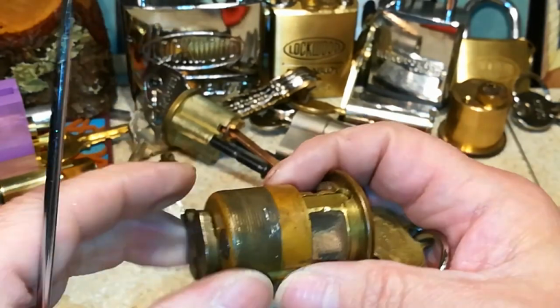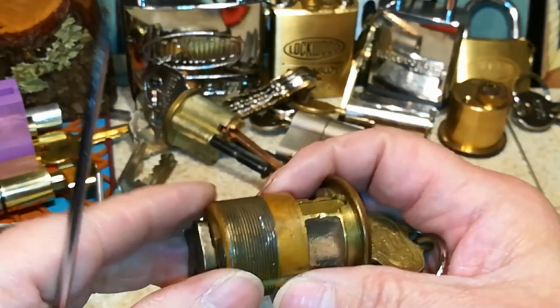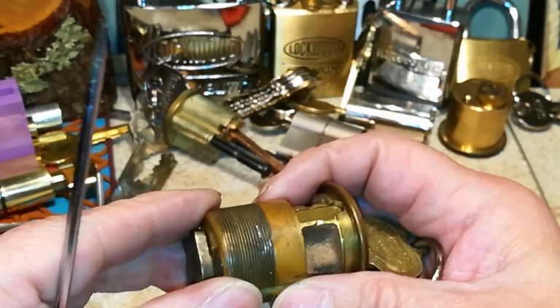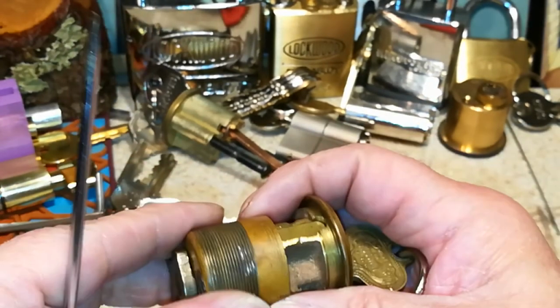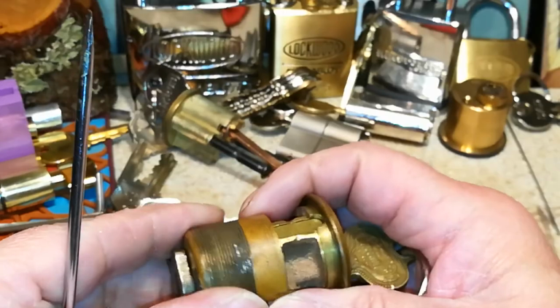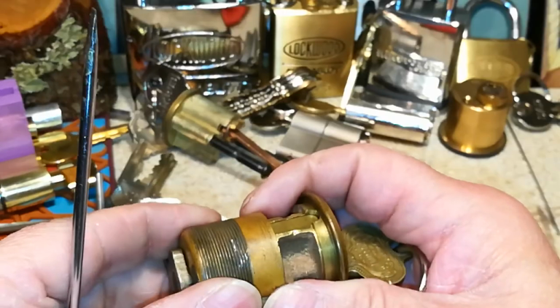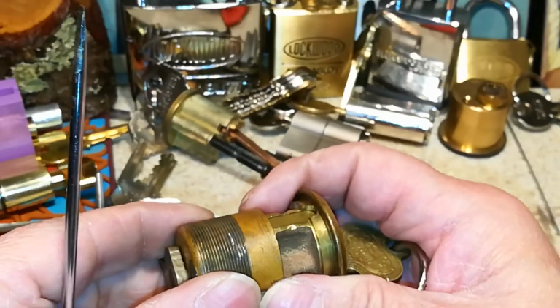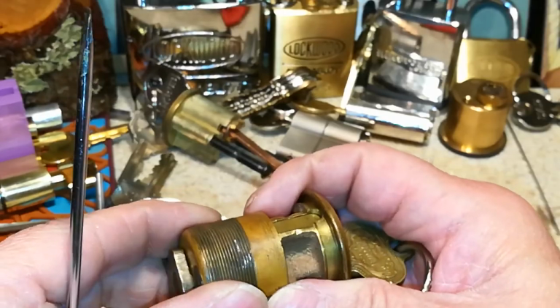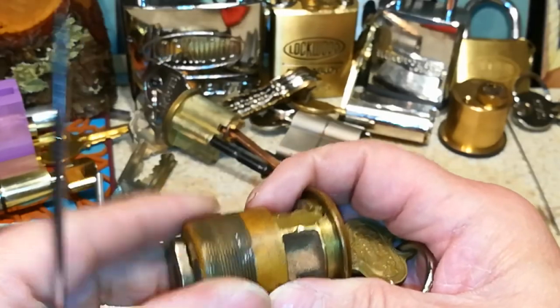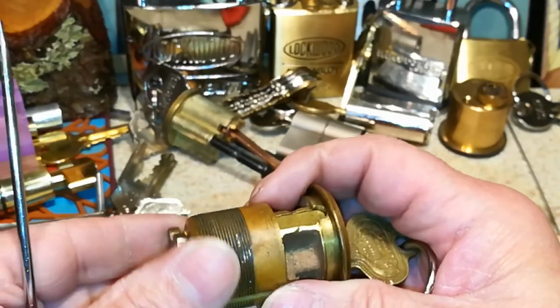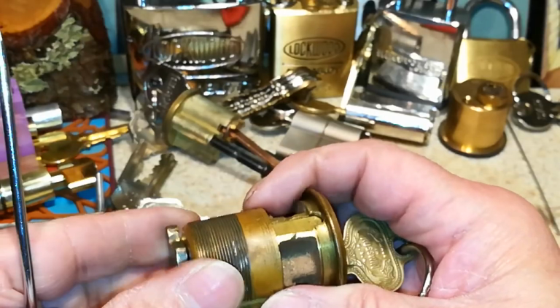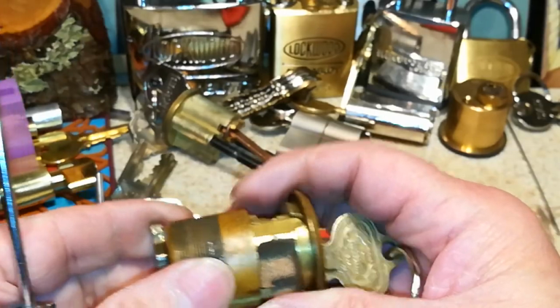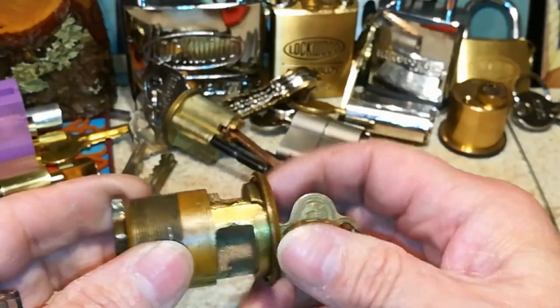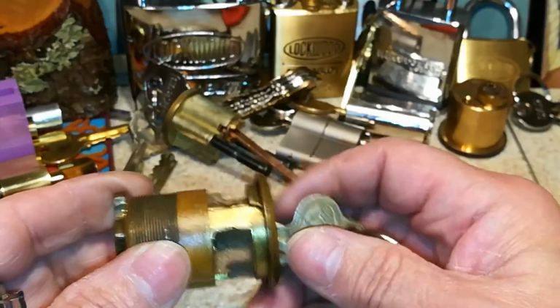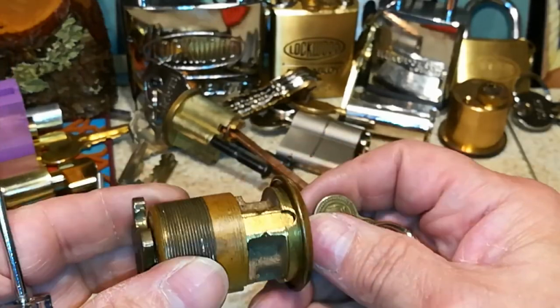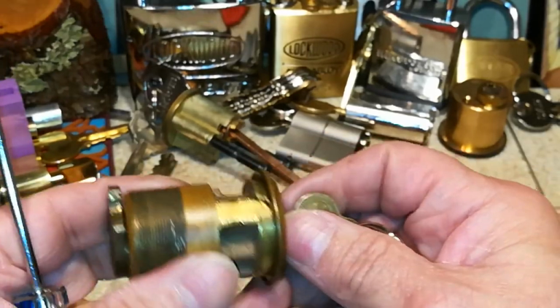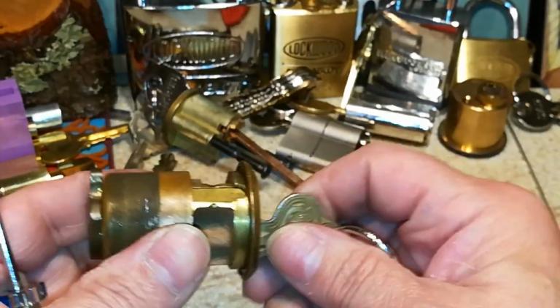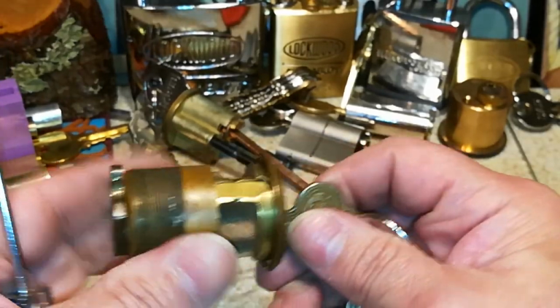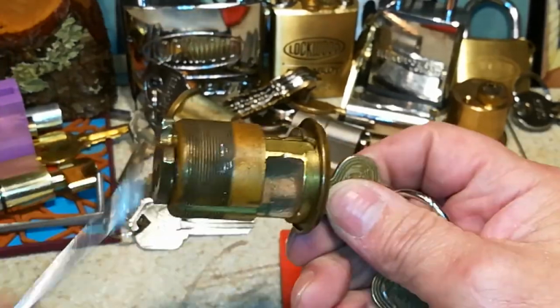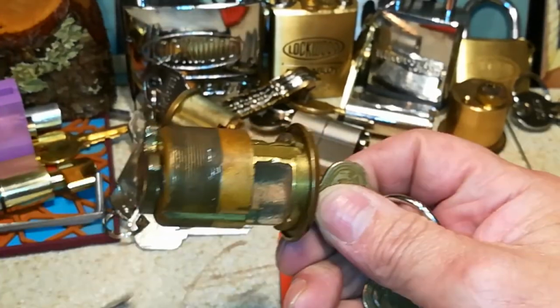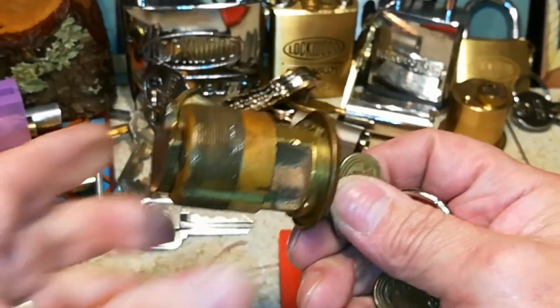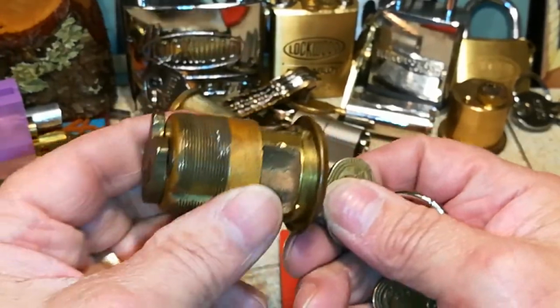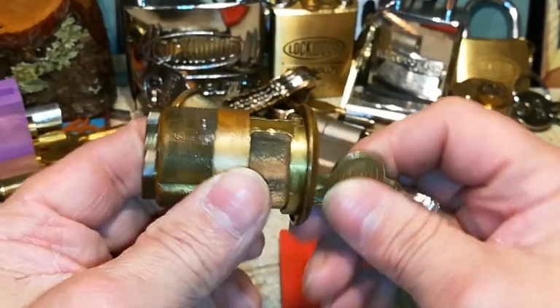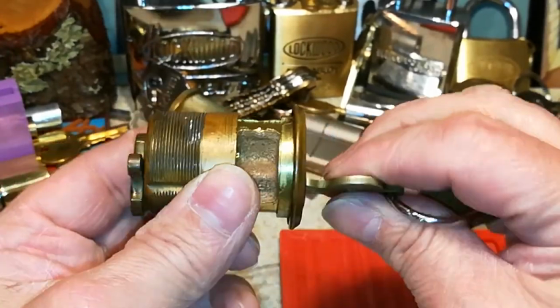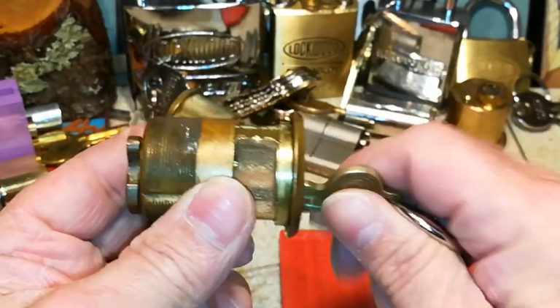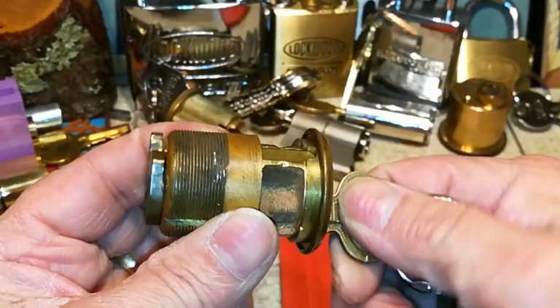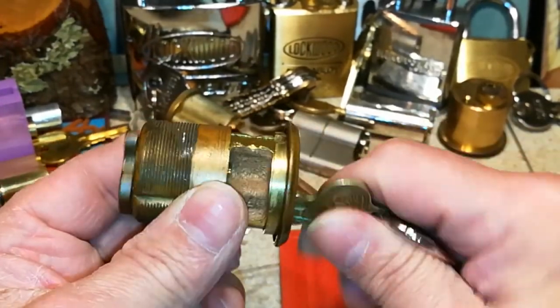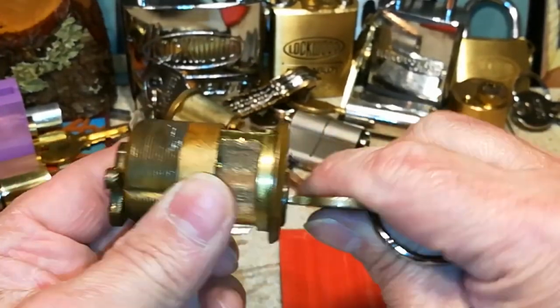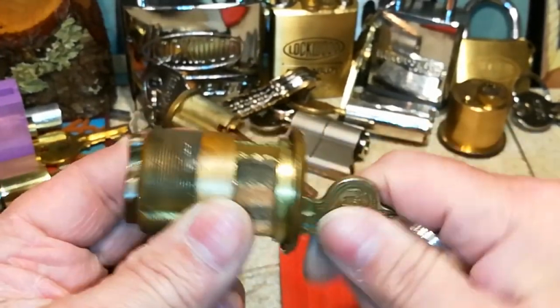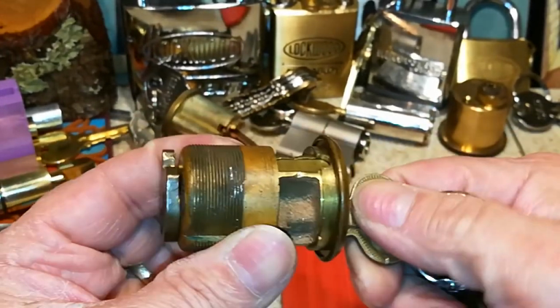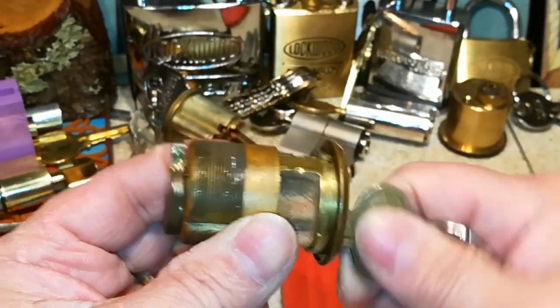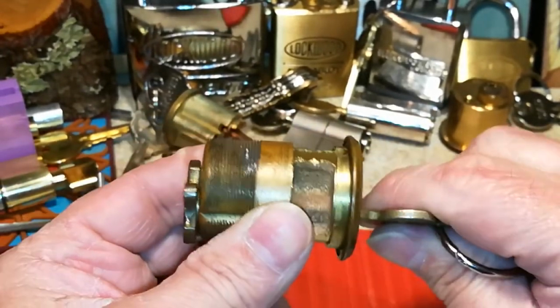So right now it's at its max, and as you can see, it still operates.